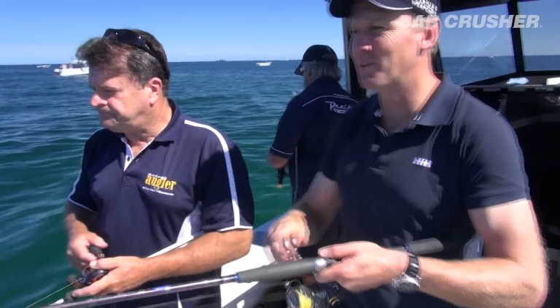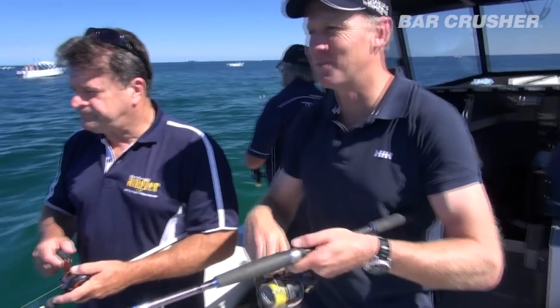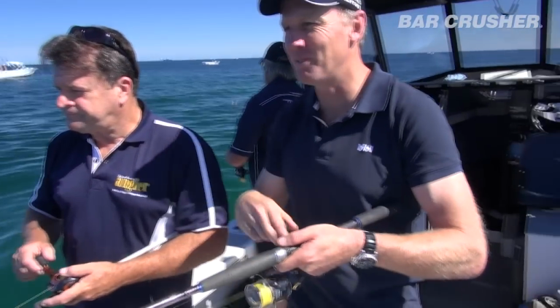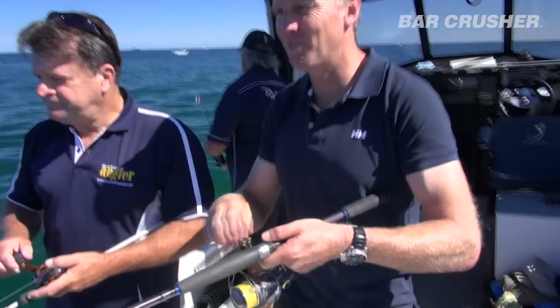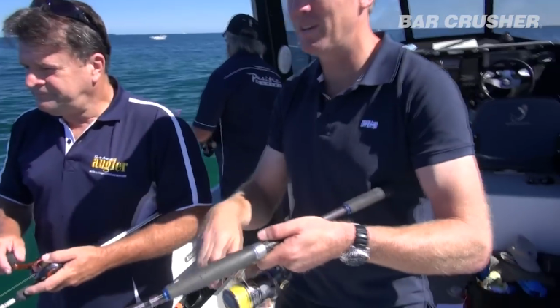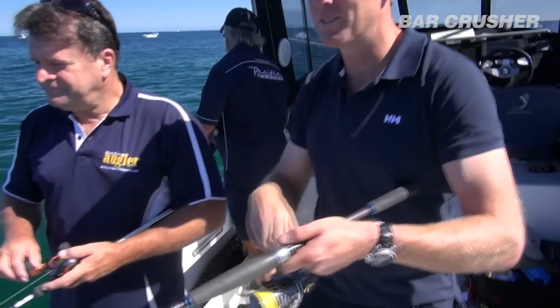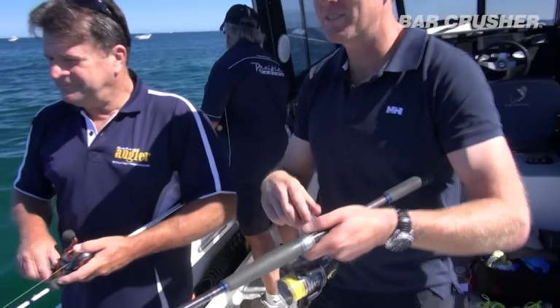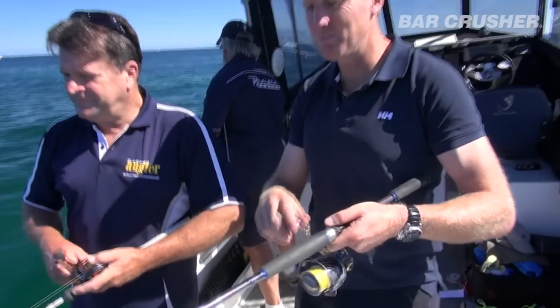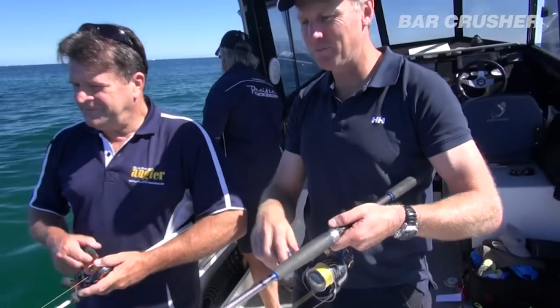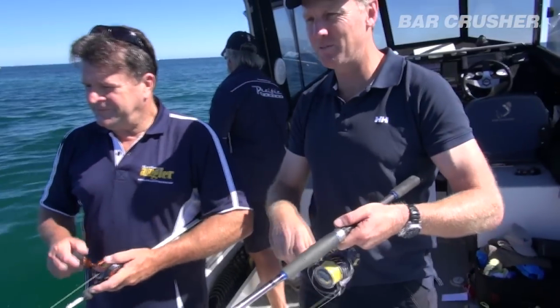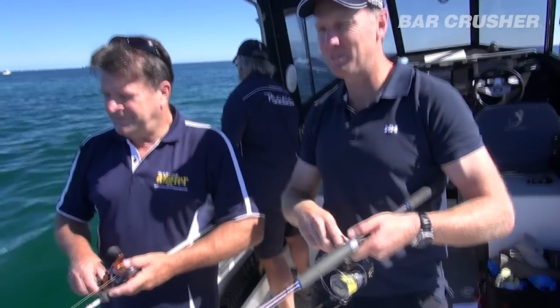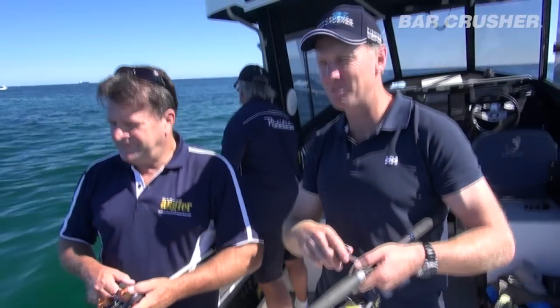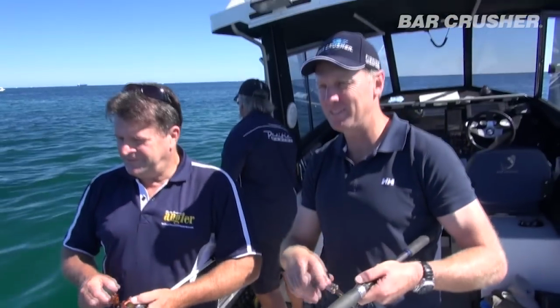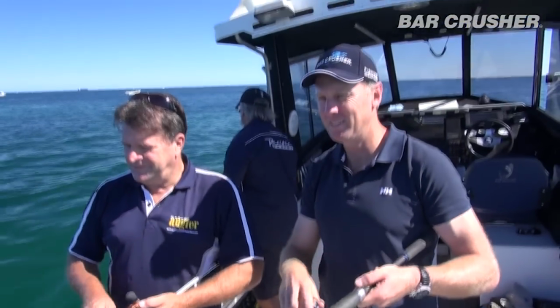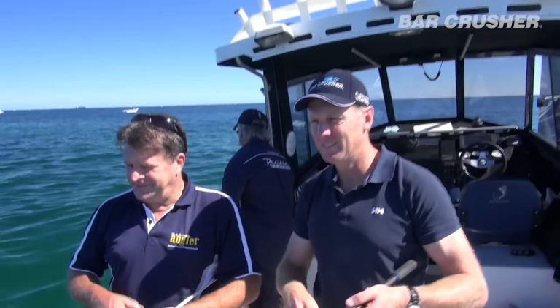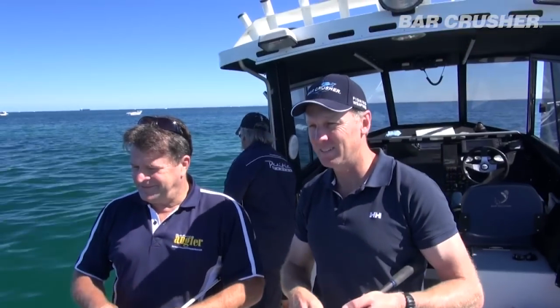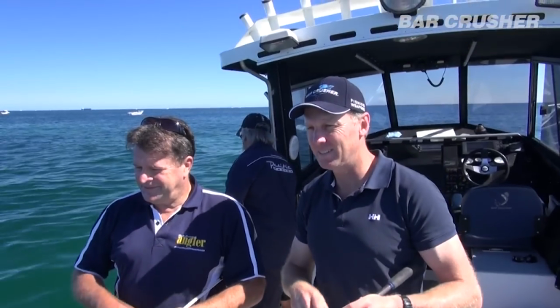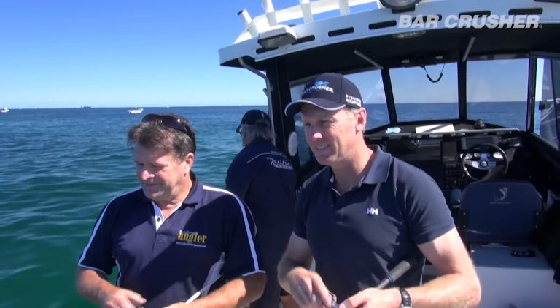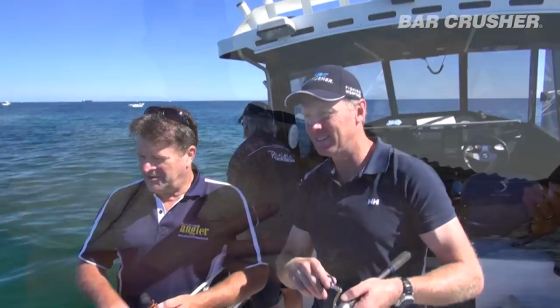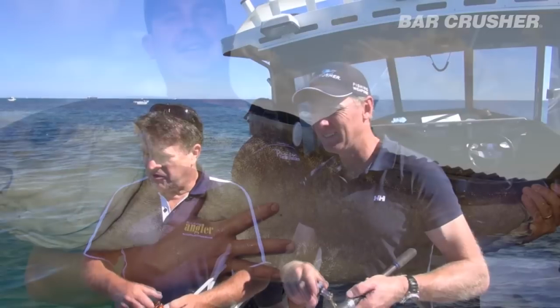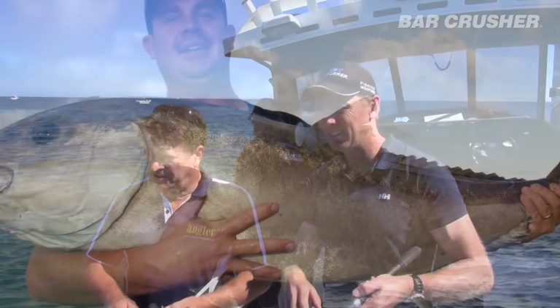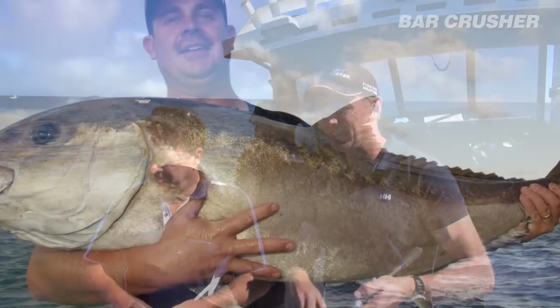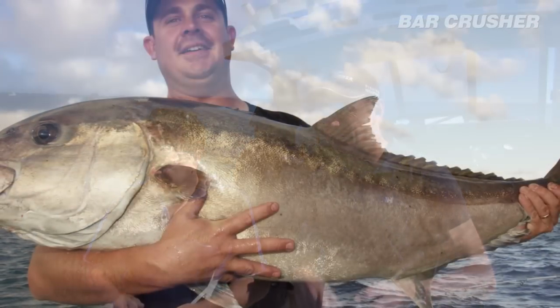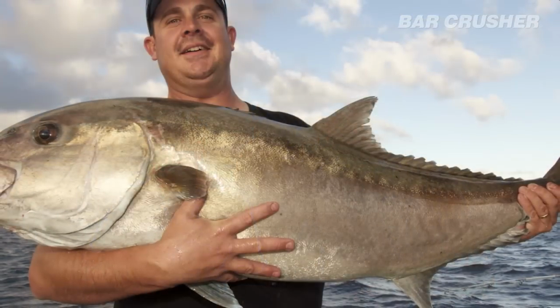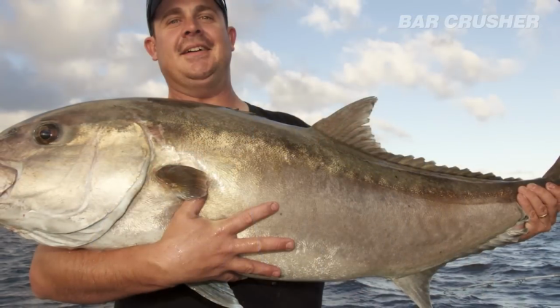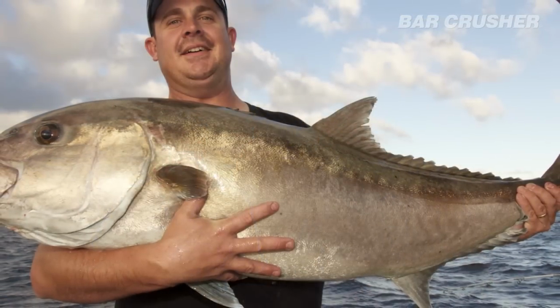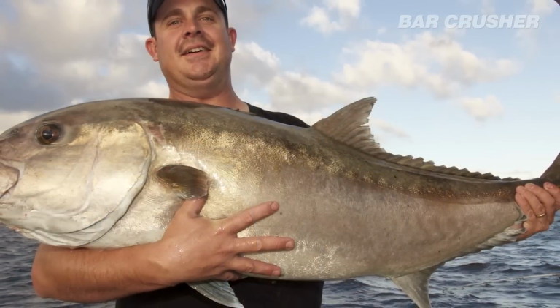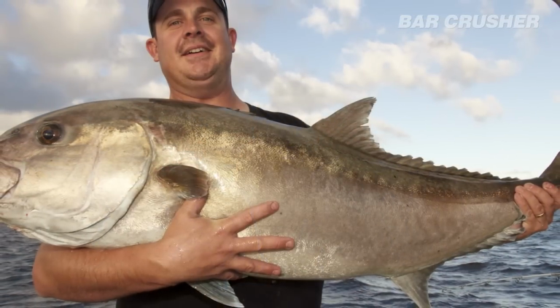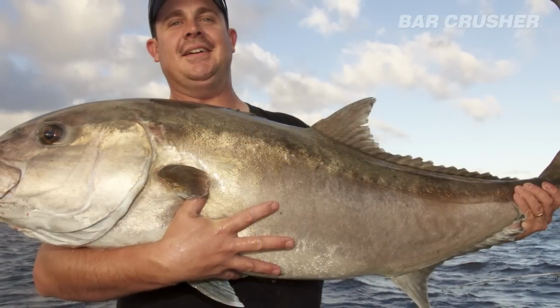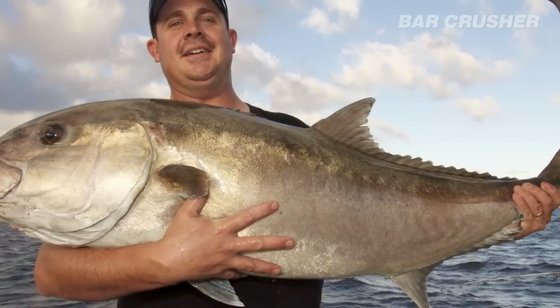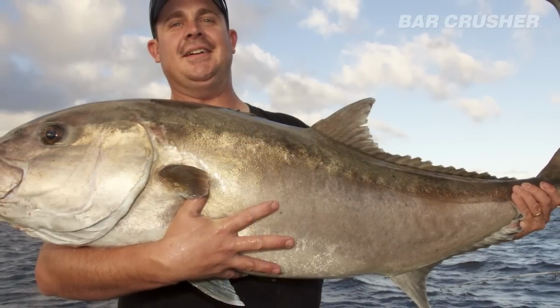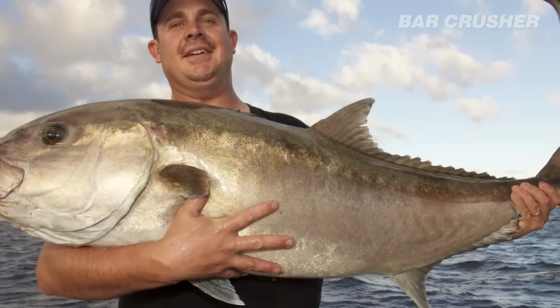20 to 25 pounds — certainly a big fish for Victoria too. A 10 kilo fish in Victoria is a big fish.